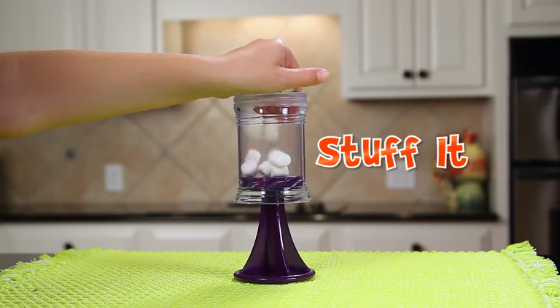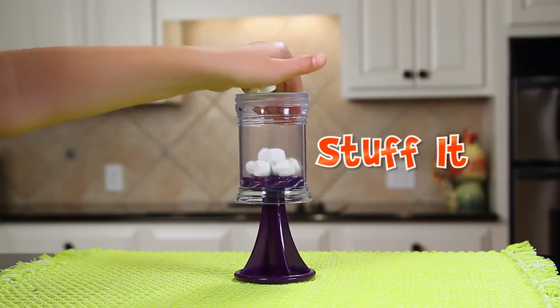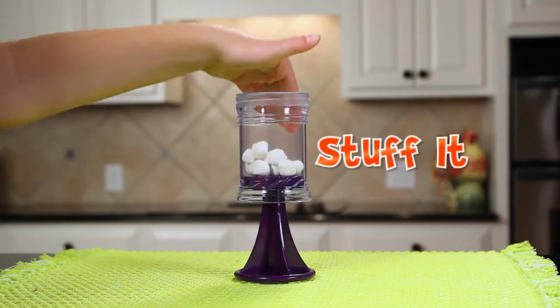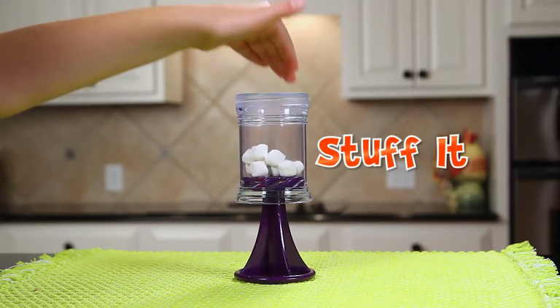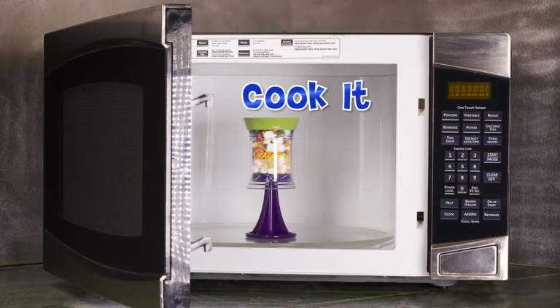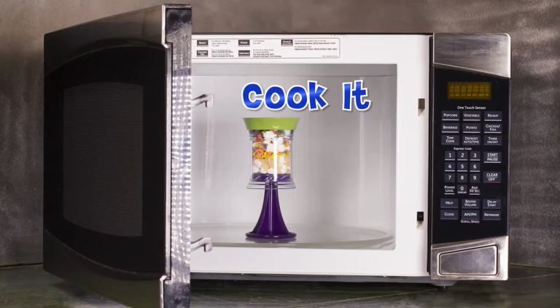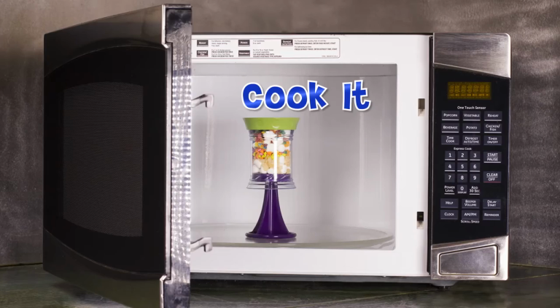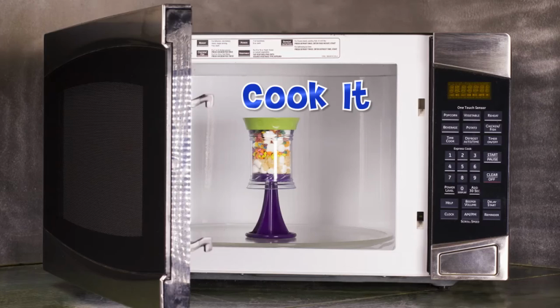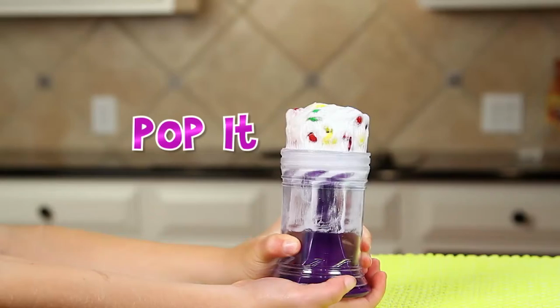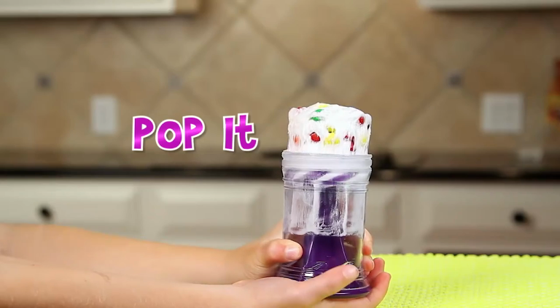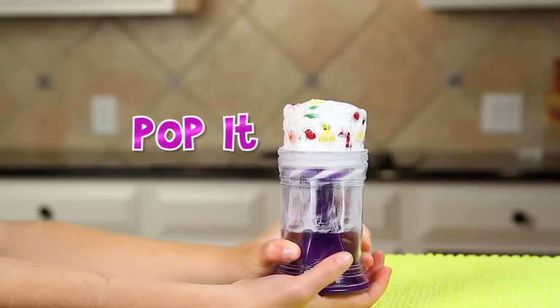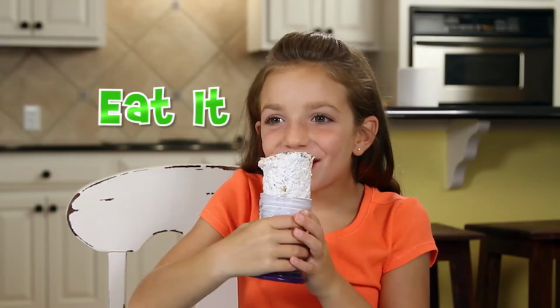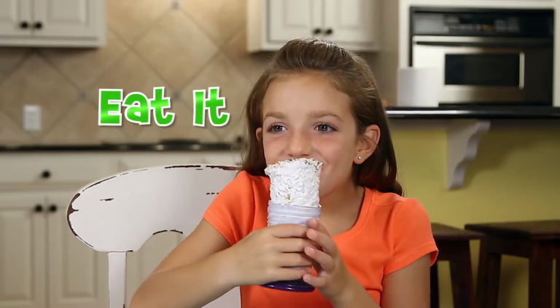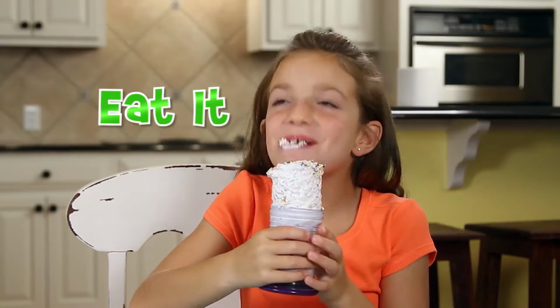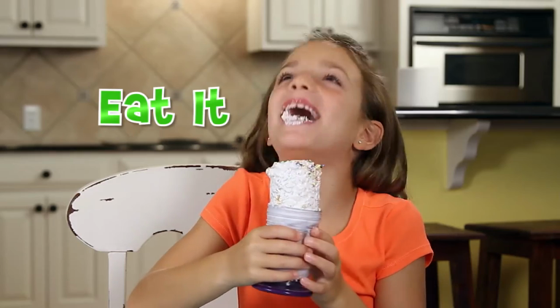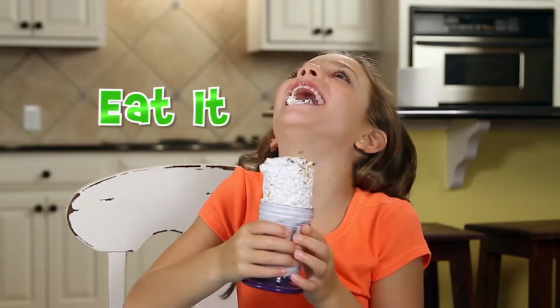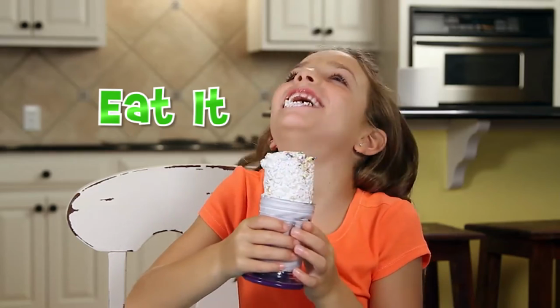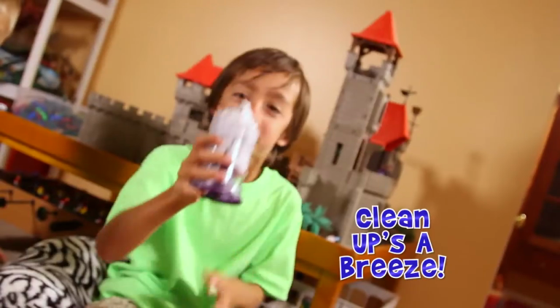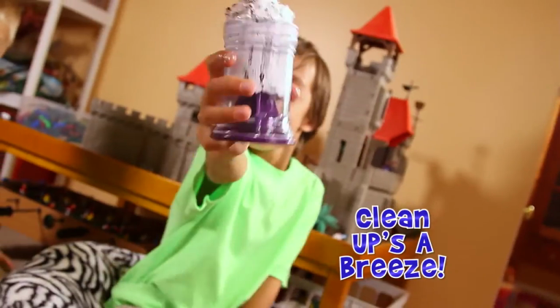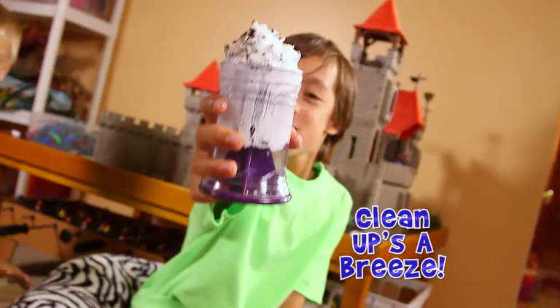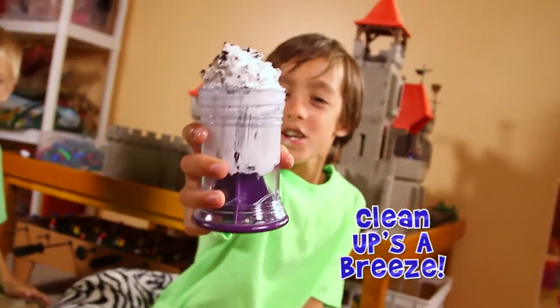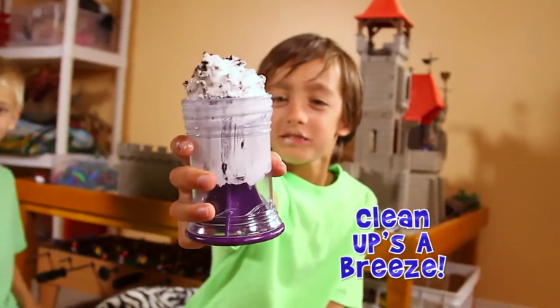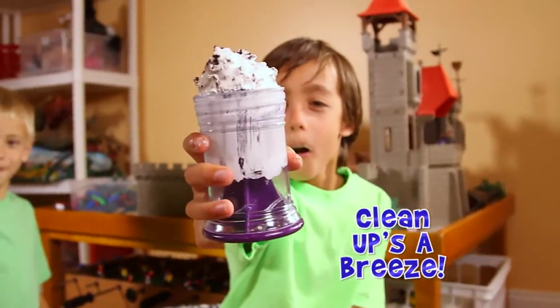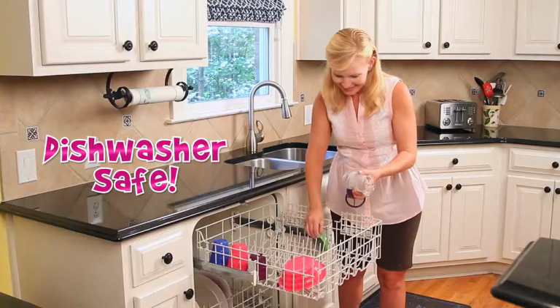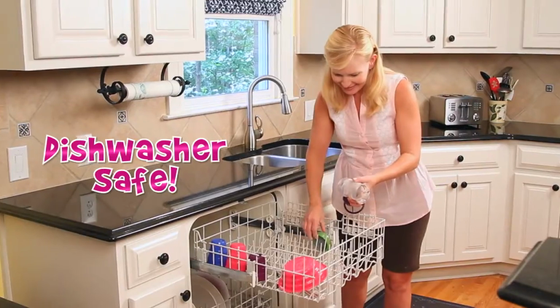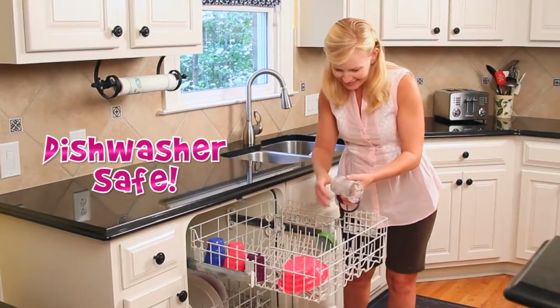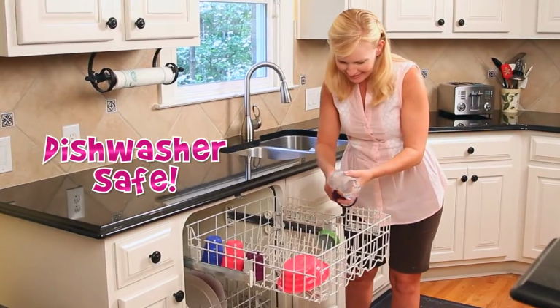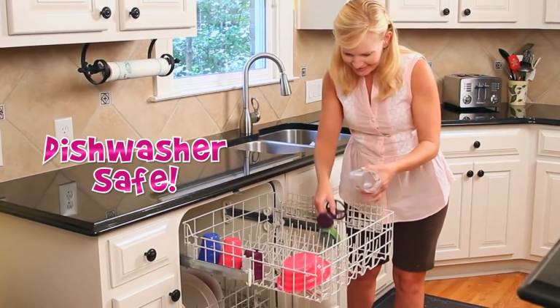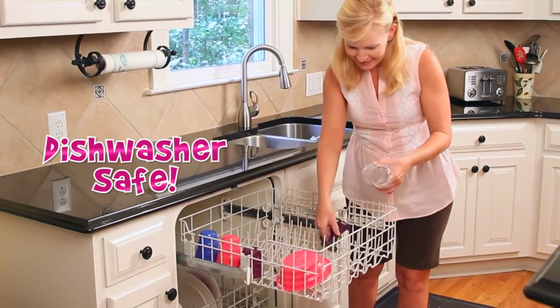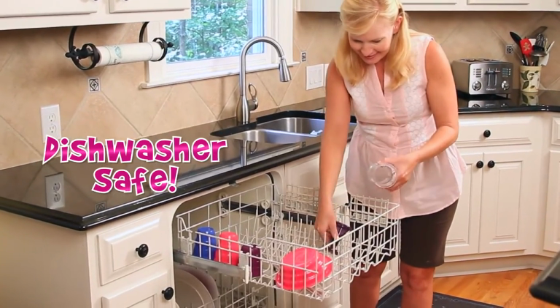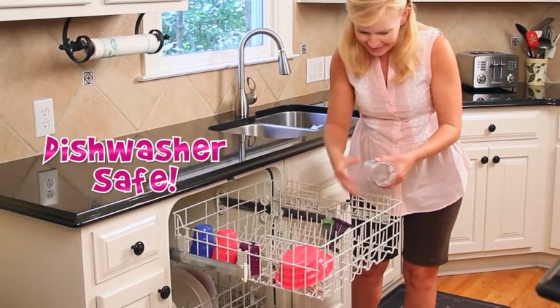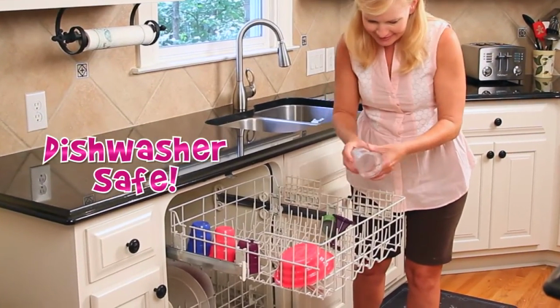The single-serving size means everybody gets to mix up the snack they love! Just stuff it, cook it, pop it, and eat it! And clean up's a breeze, because it's all dishwasher safe!